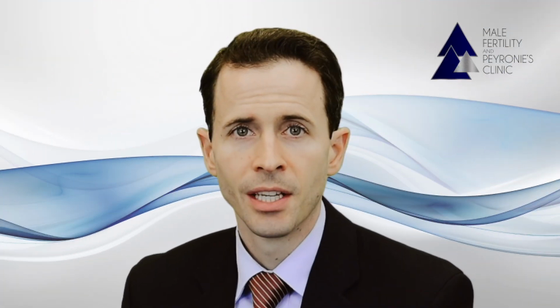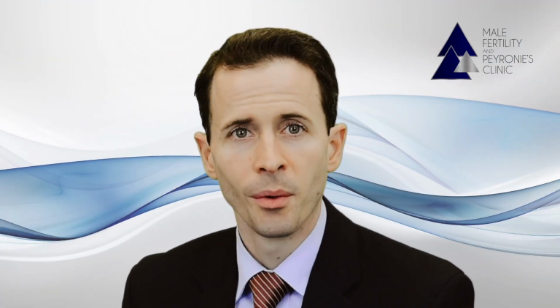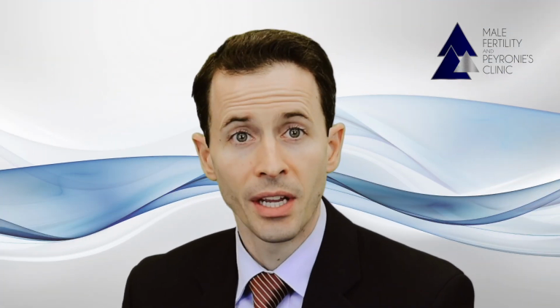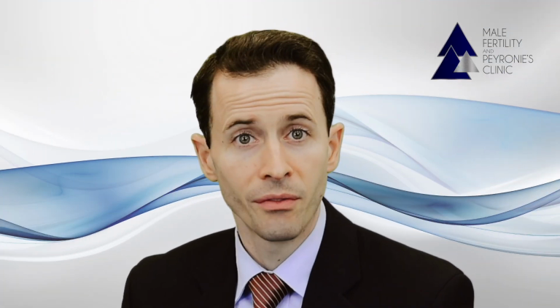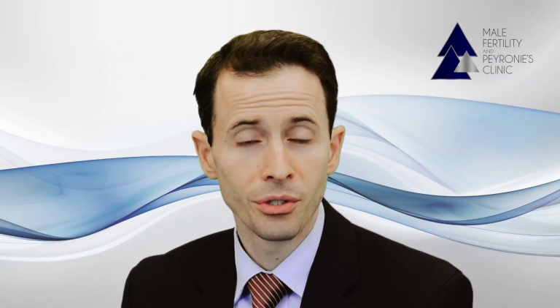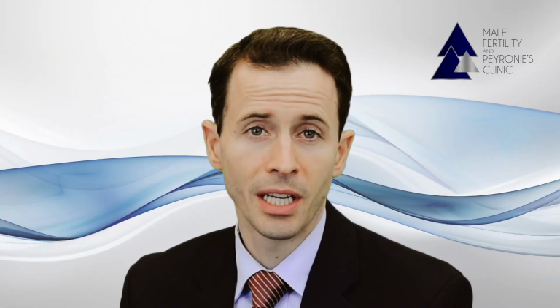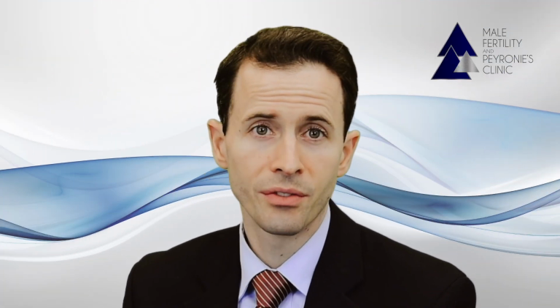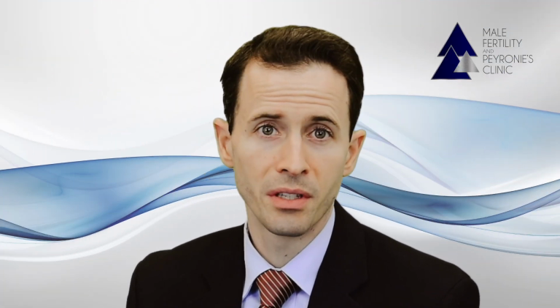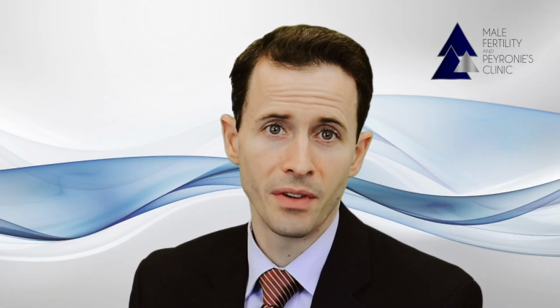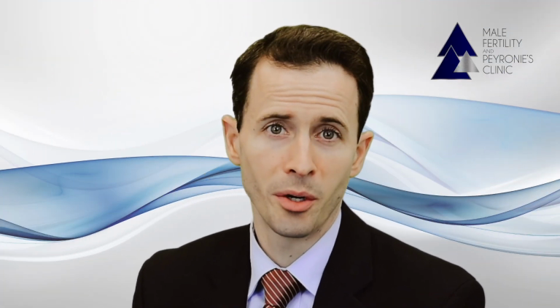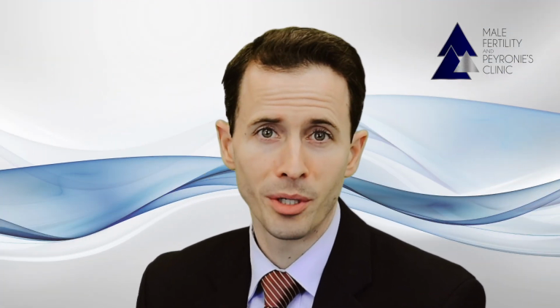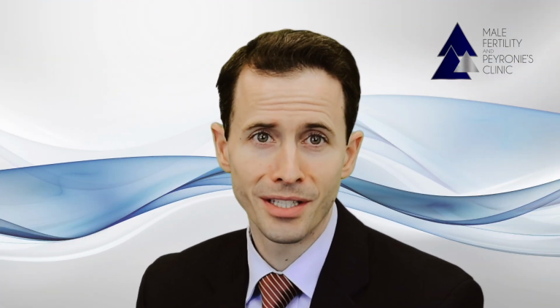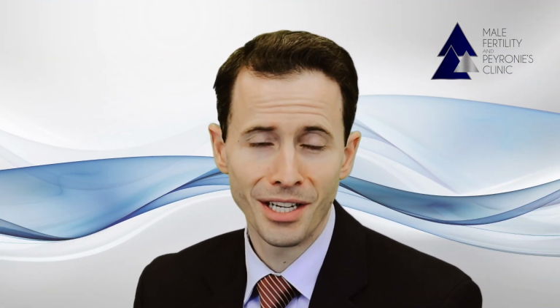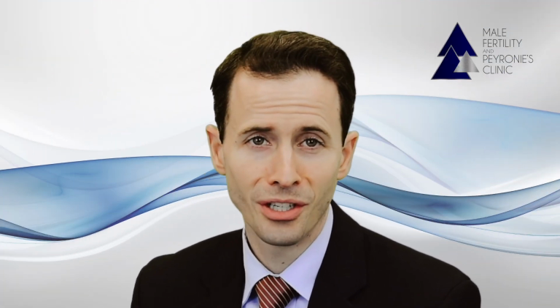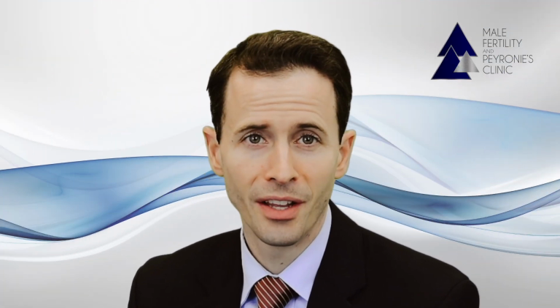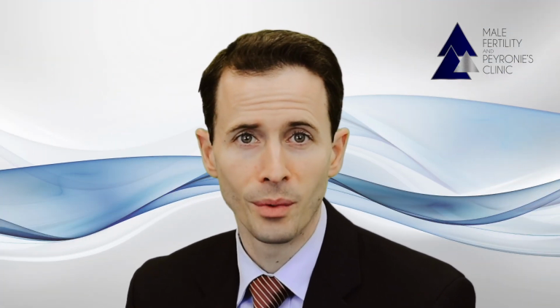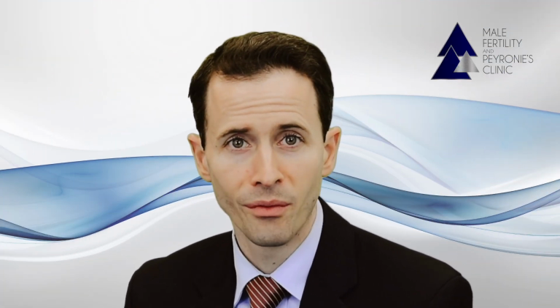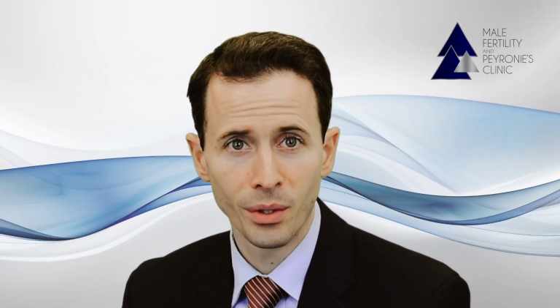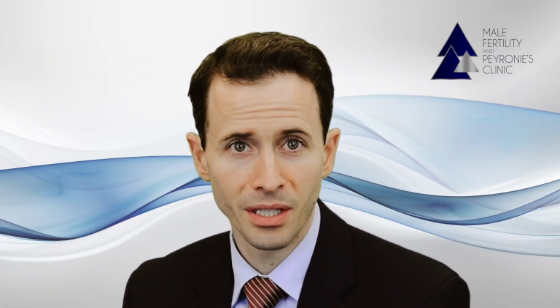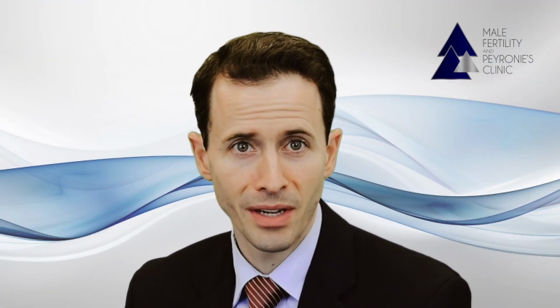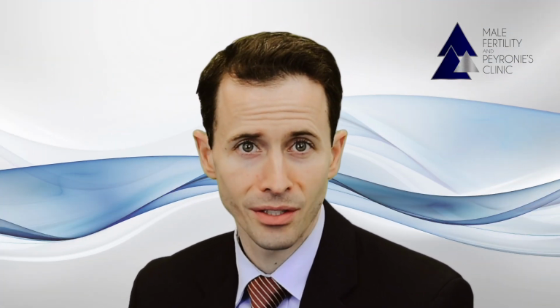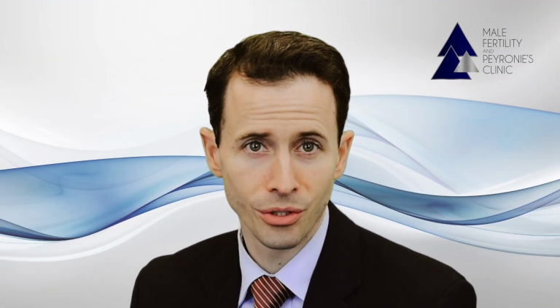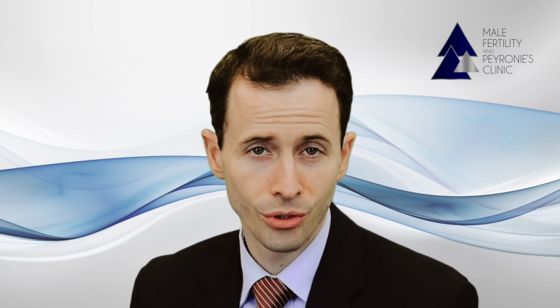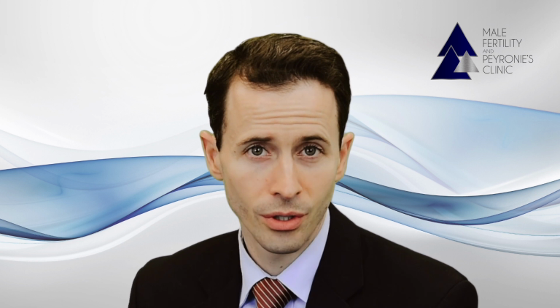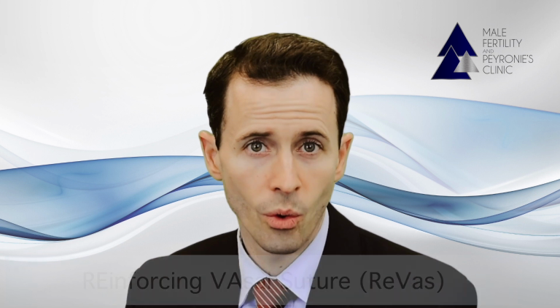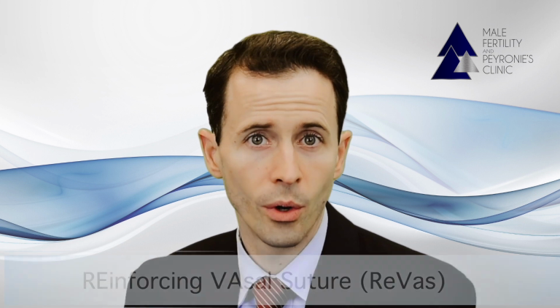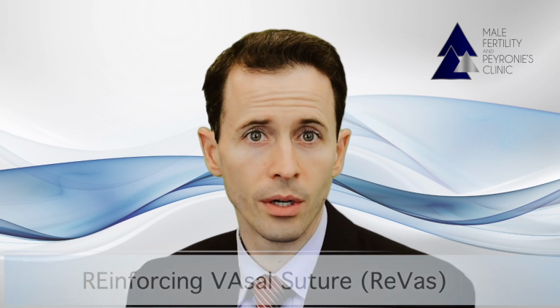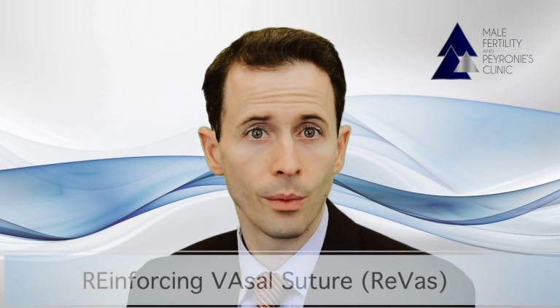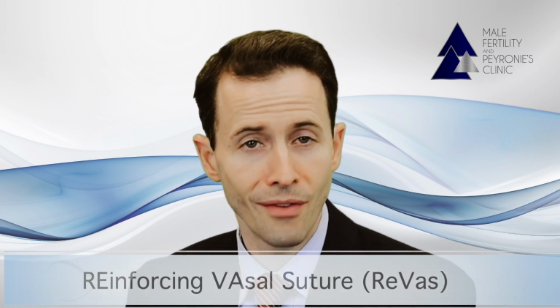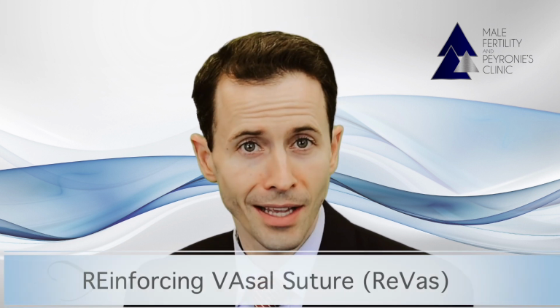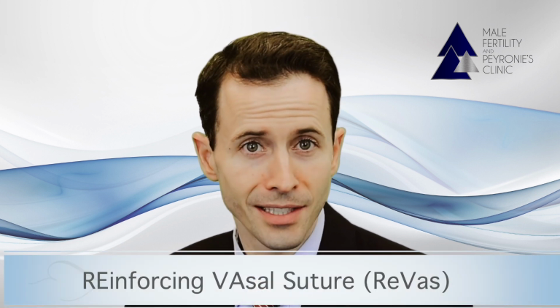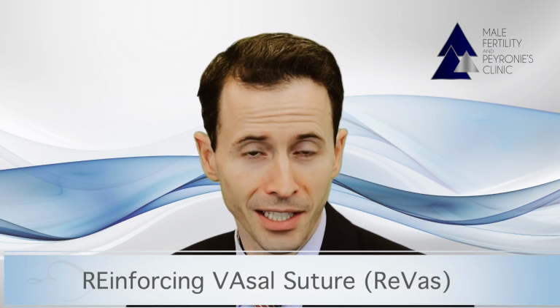Thank you for joining us for this video presentation on the Reinforcing Vasal Suture, or REVAS, technique.